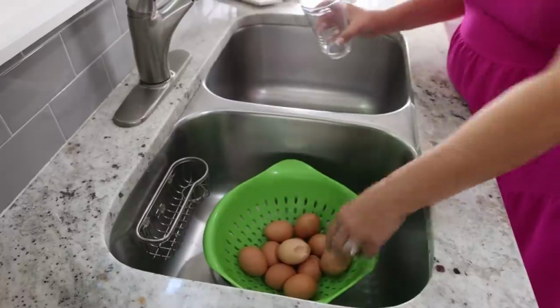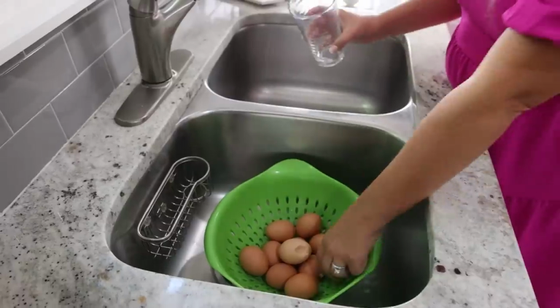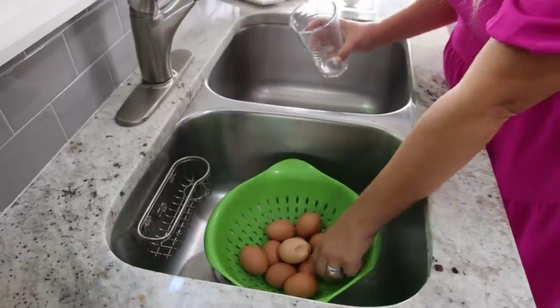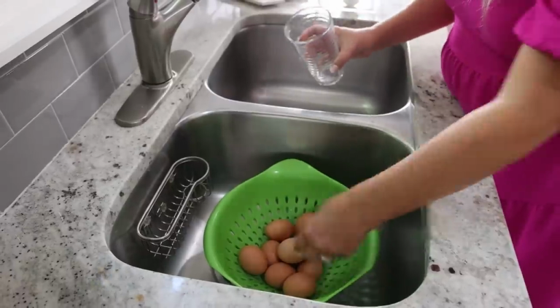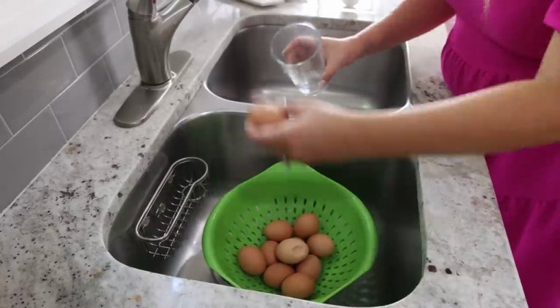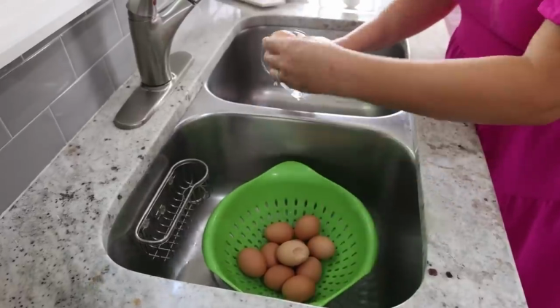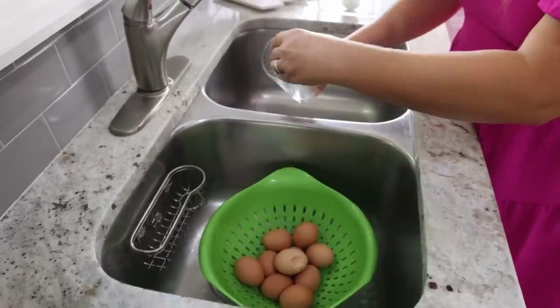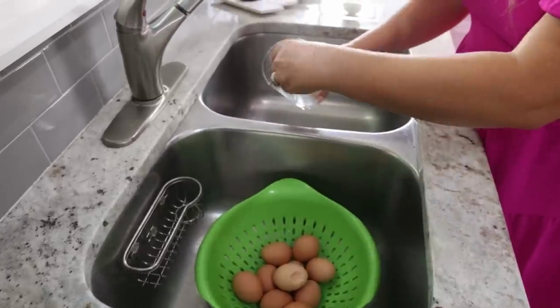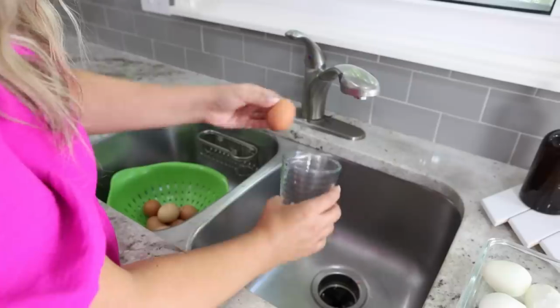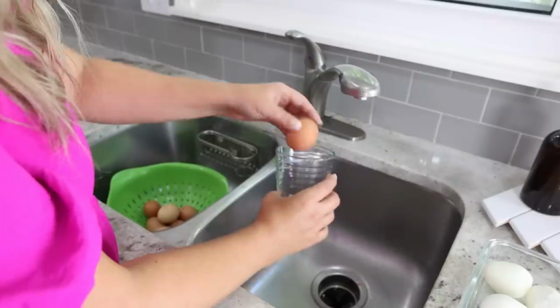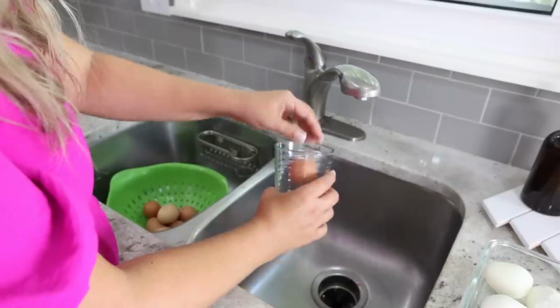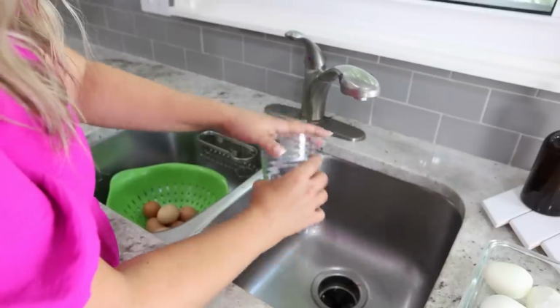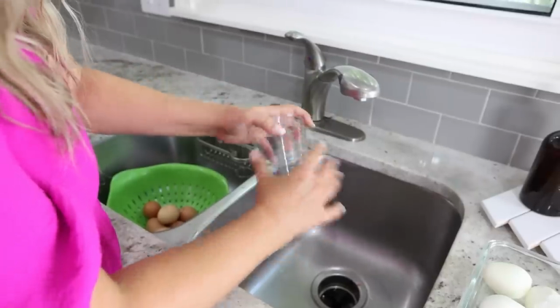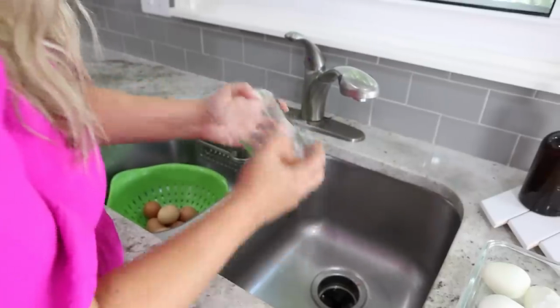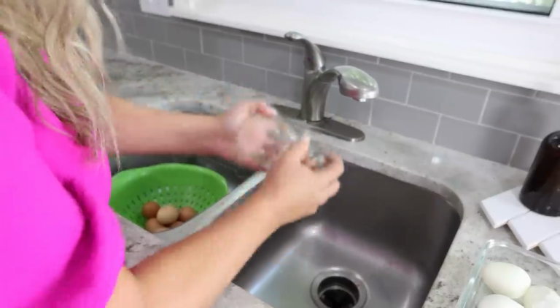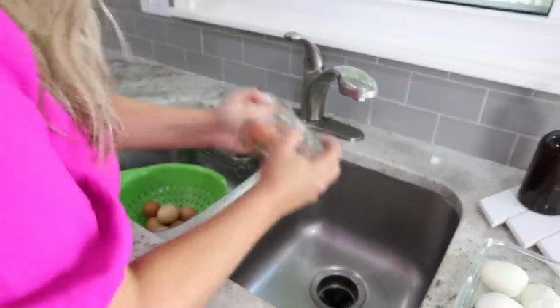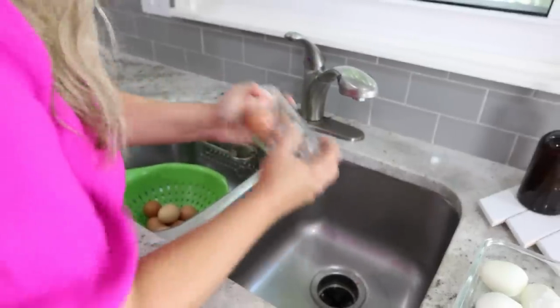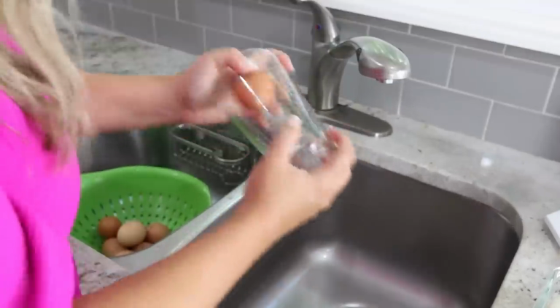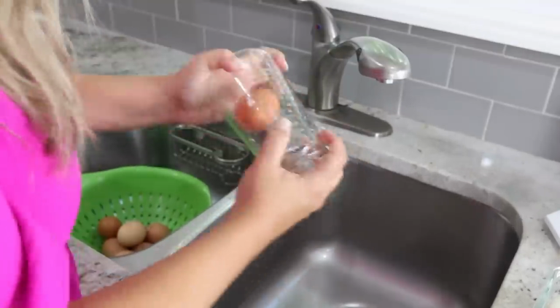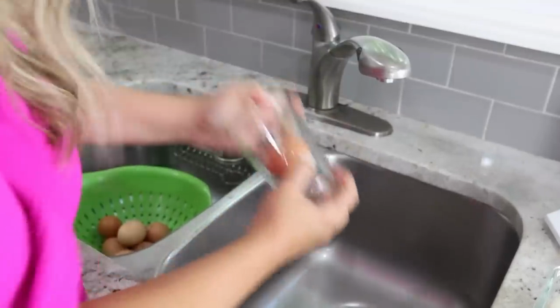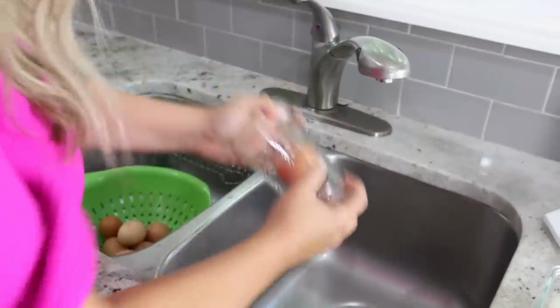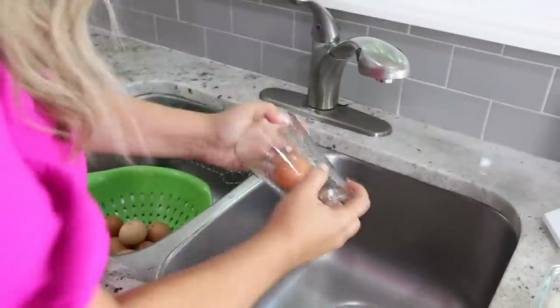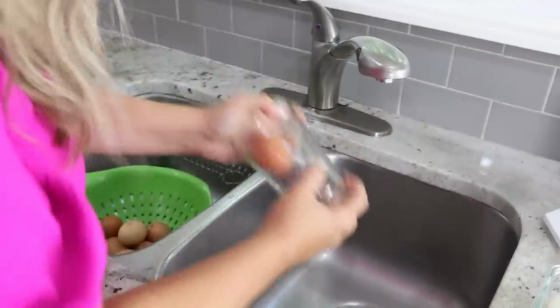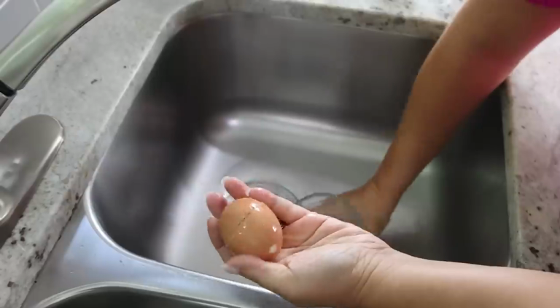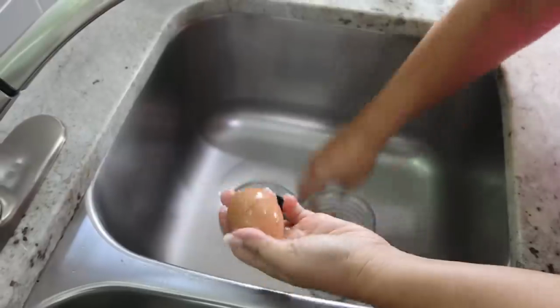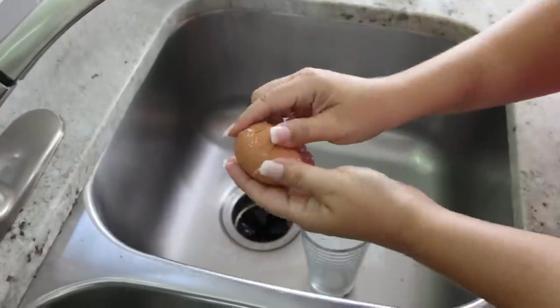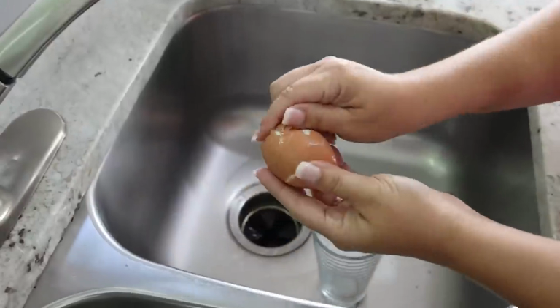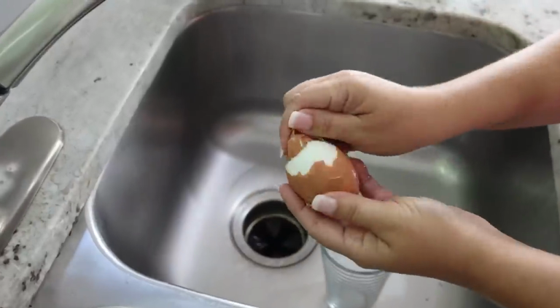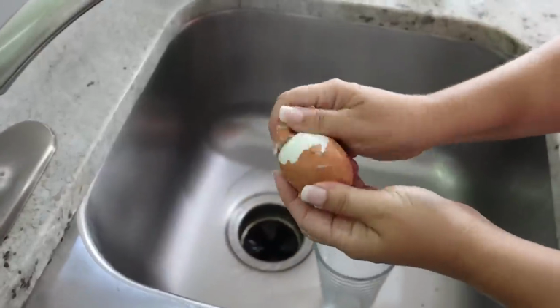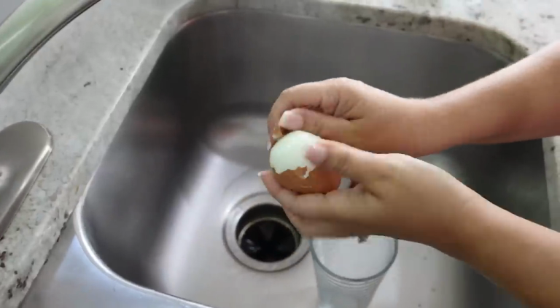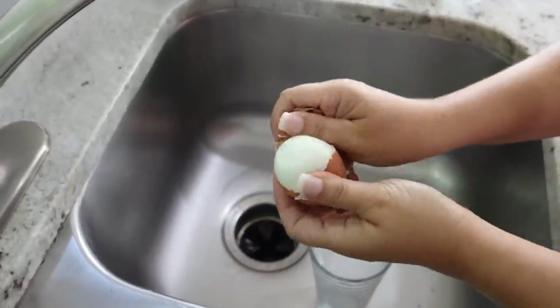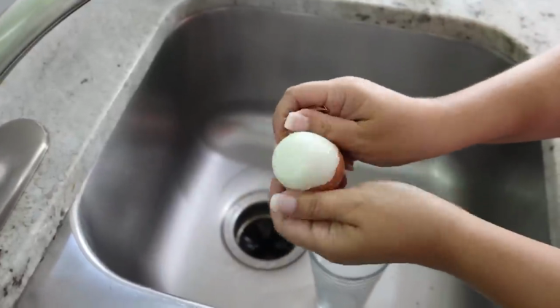Take a glass or any sort of jar, put an egg in there, shake it around a little bit, and then the egg is going to peel off perfectly.